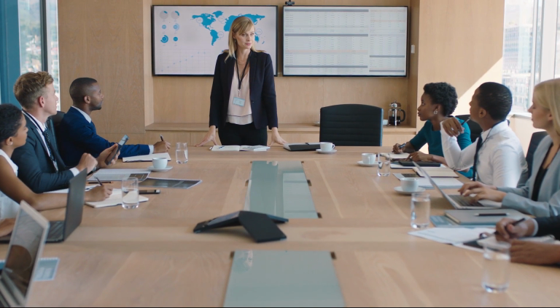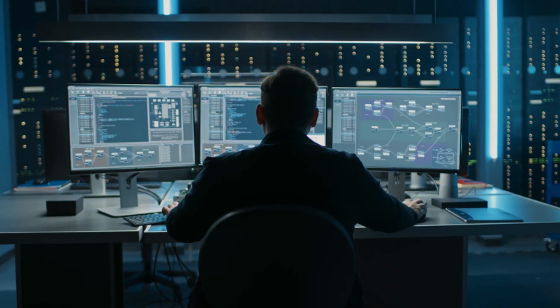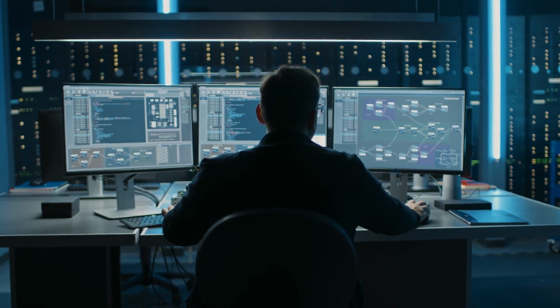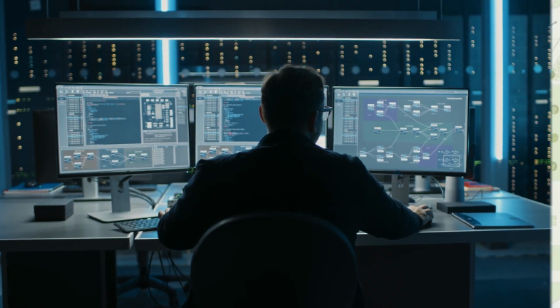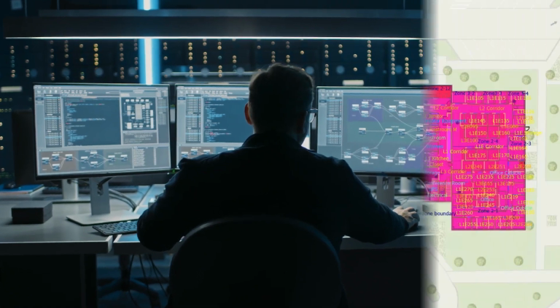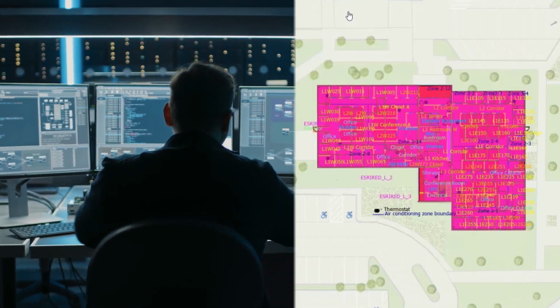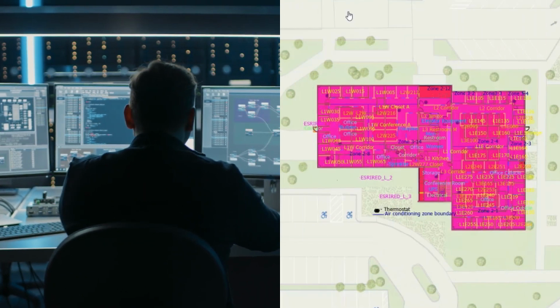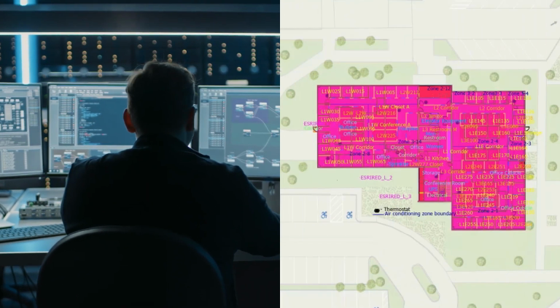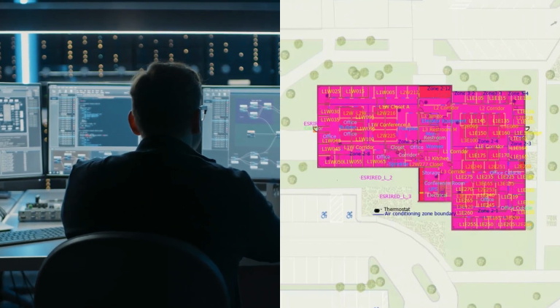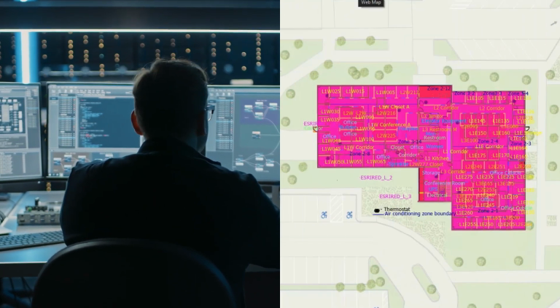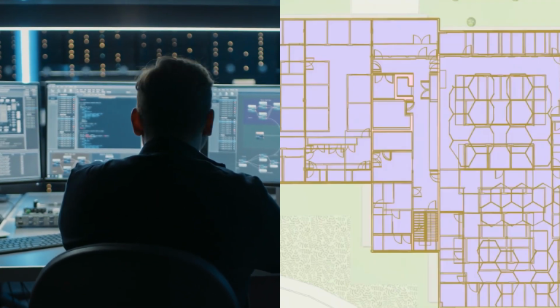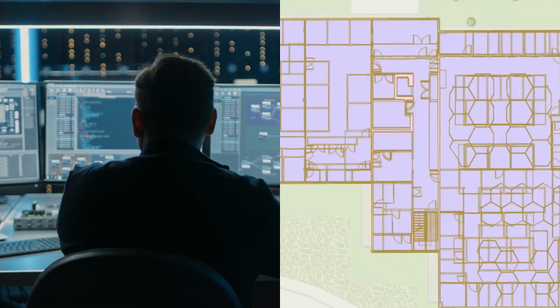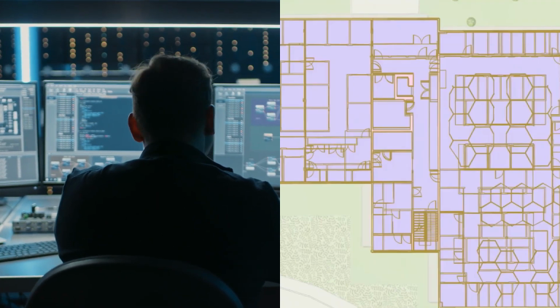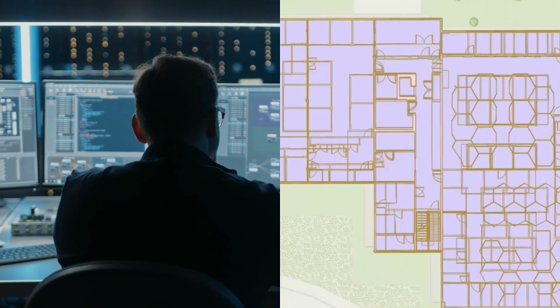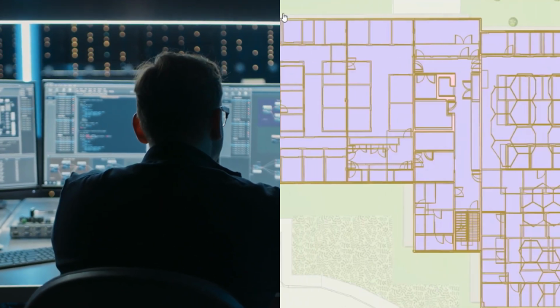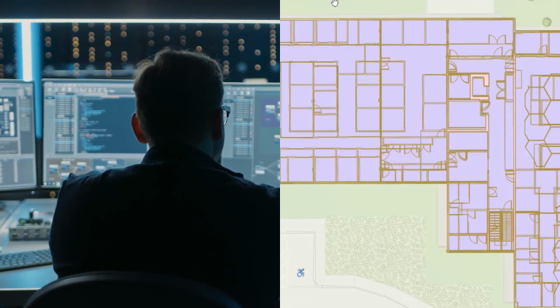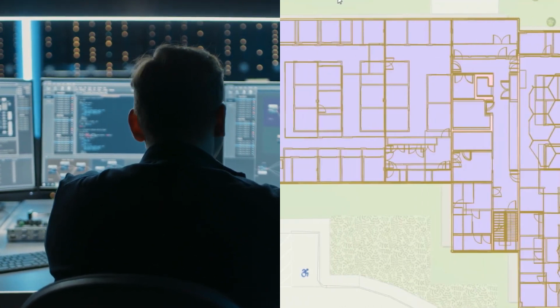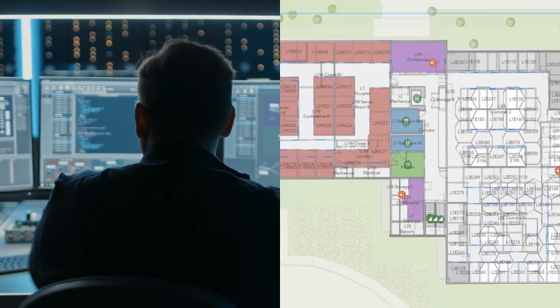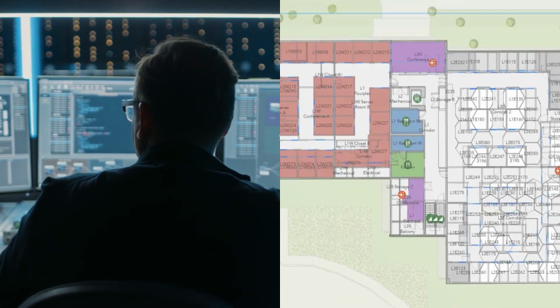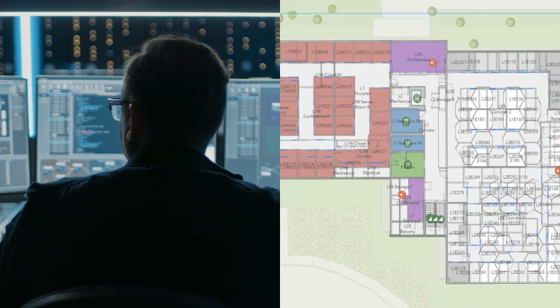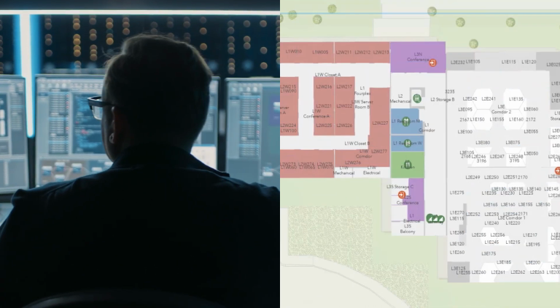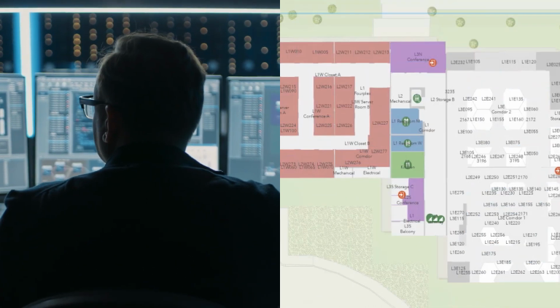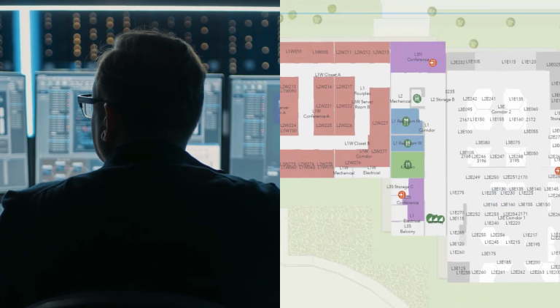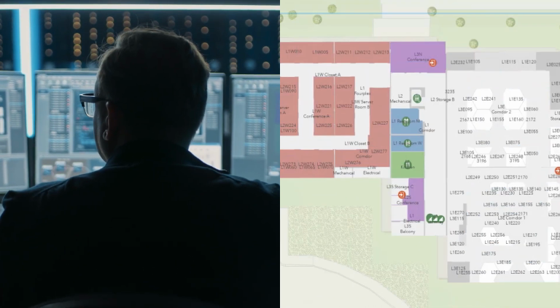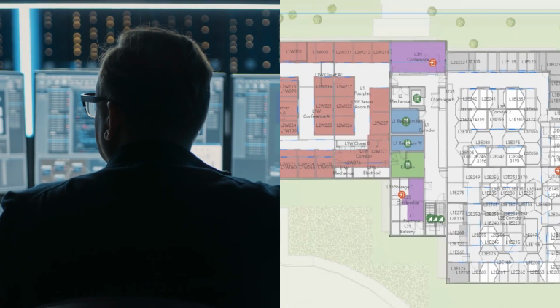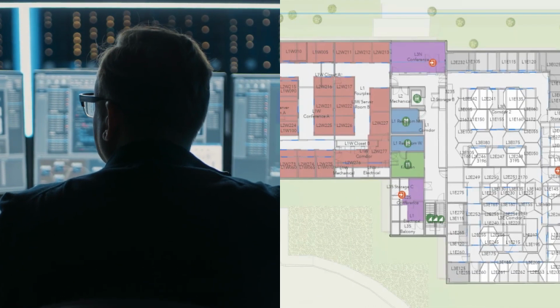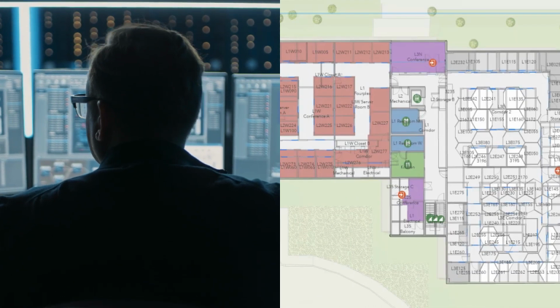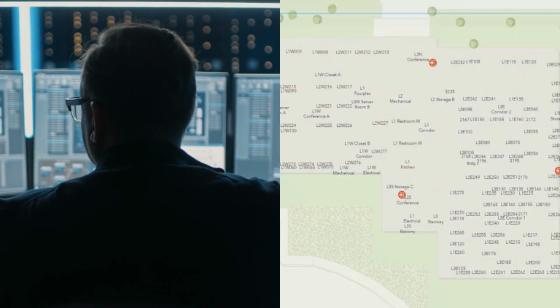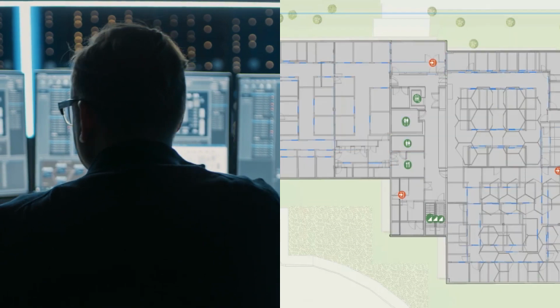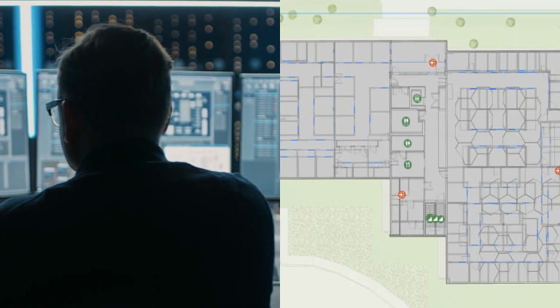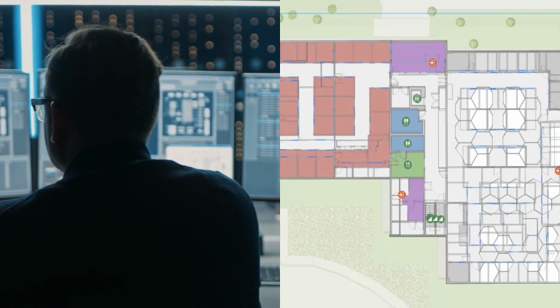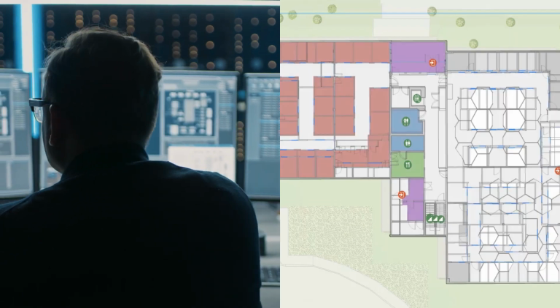First, it brings data from BIM data, CAD designs, and operational data together in a GIS geodatabase.